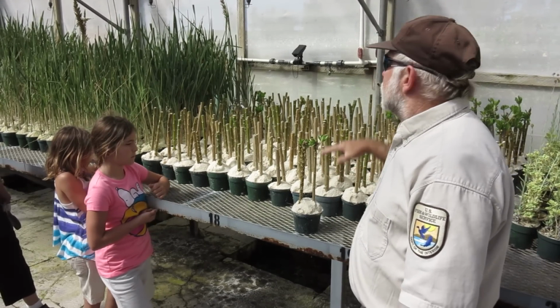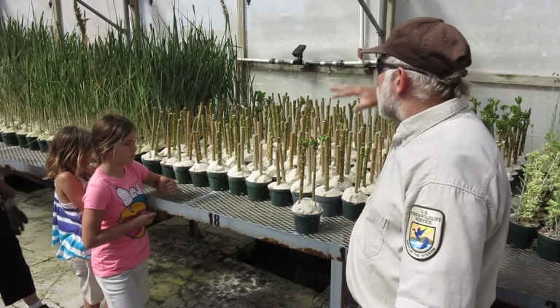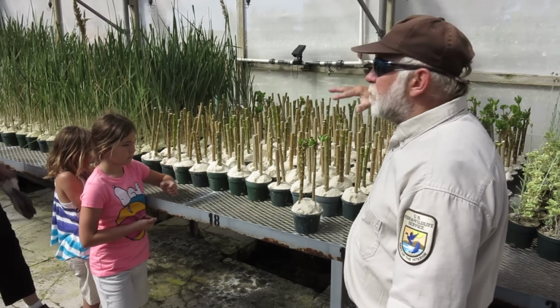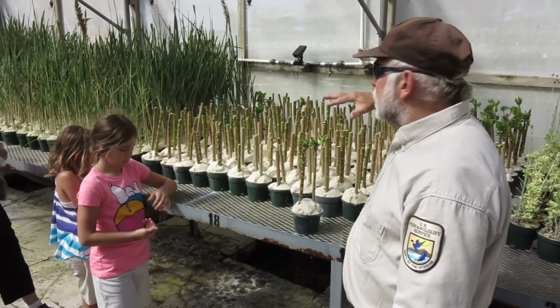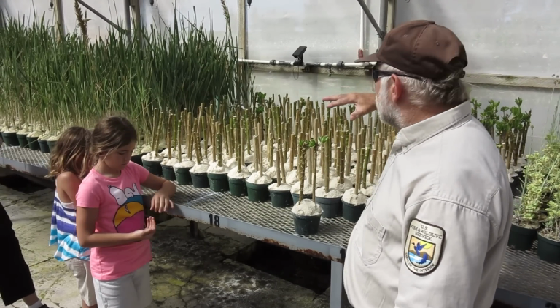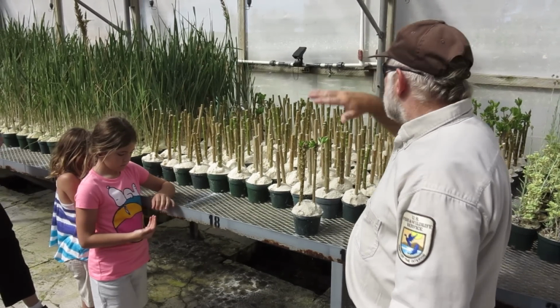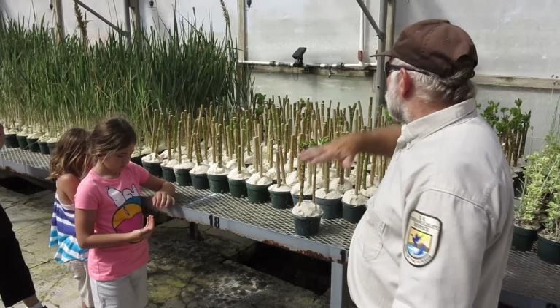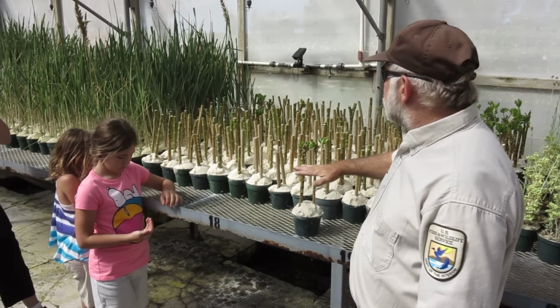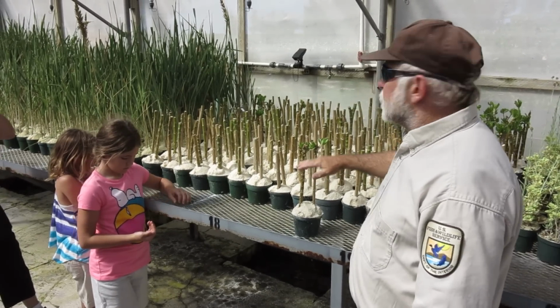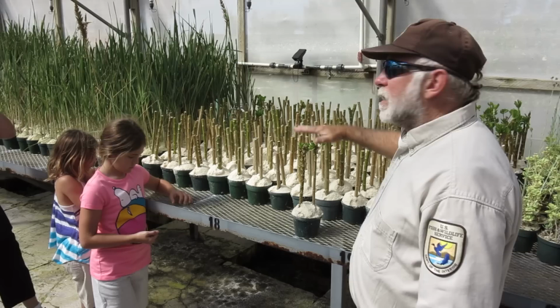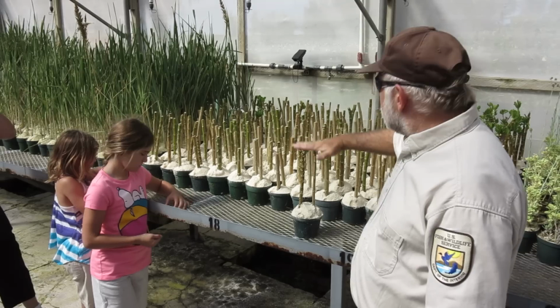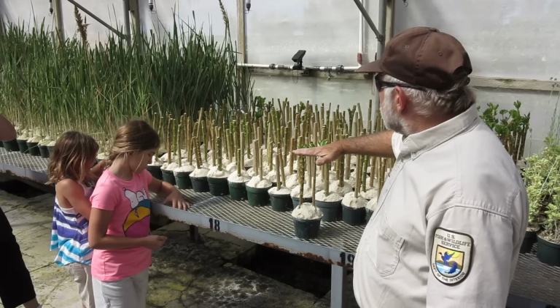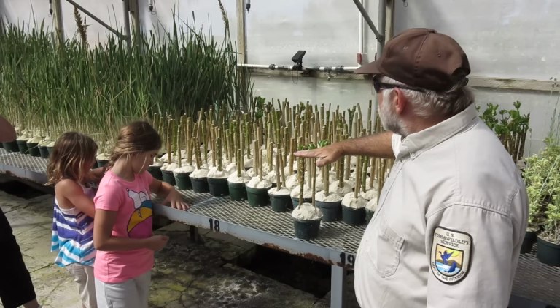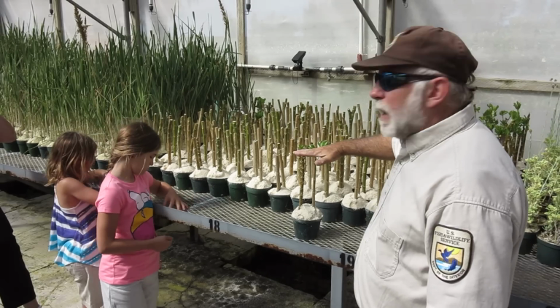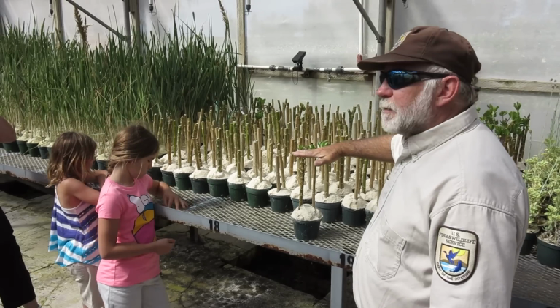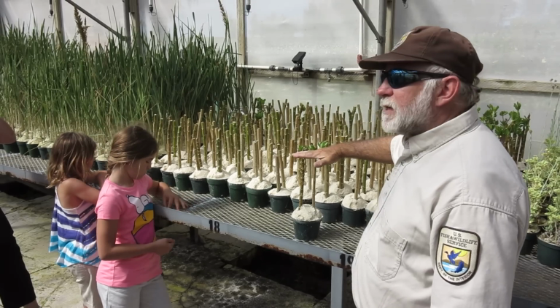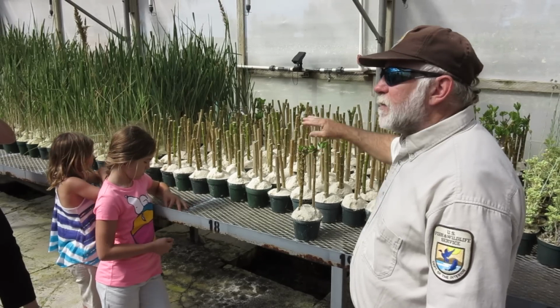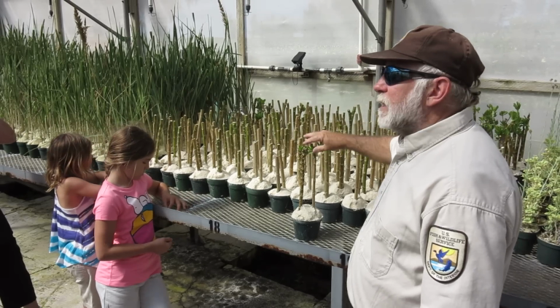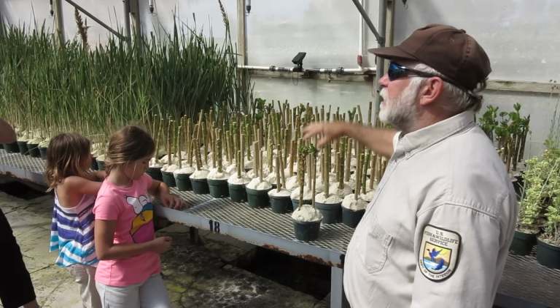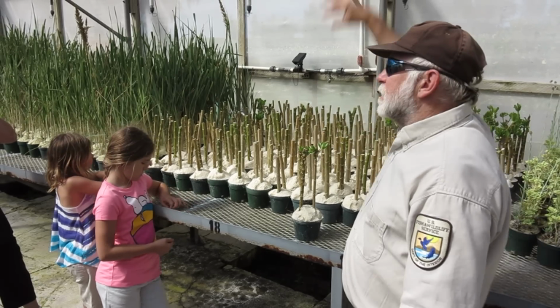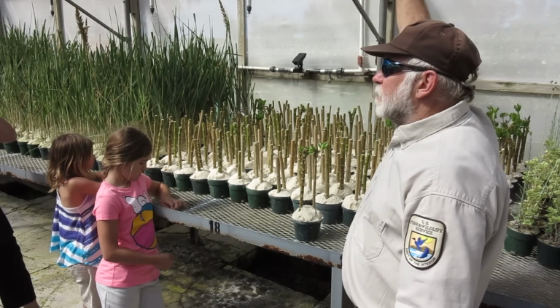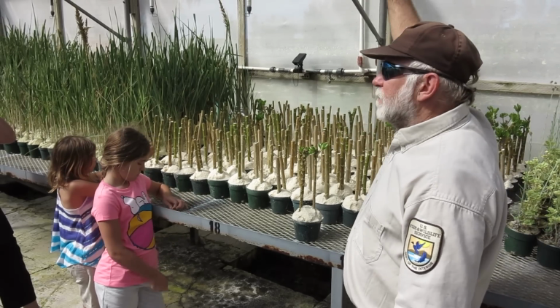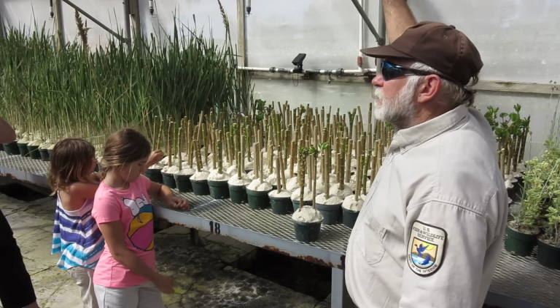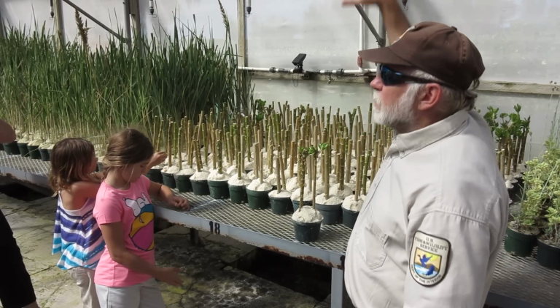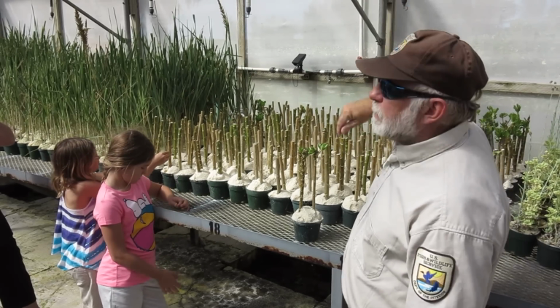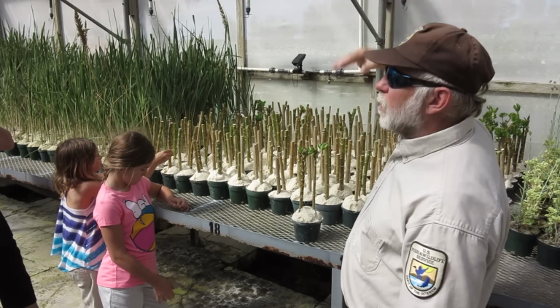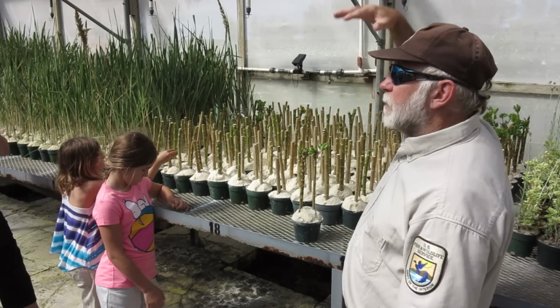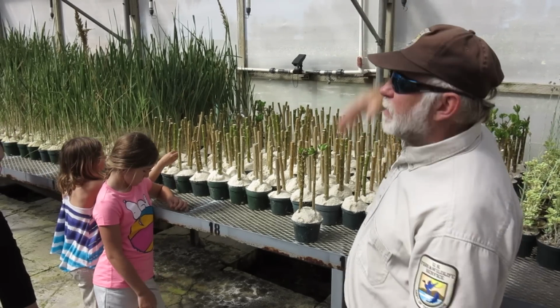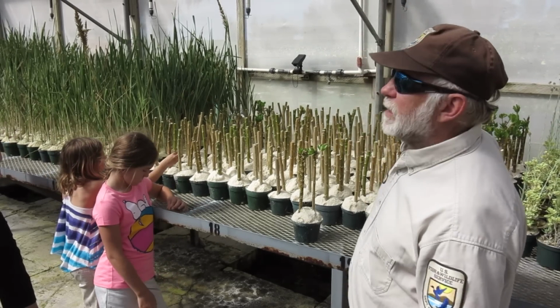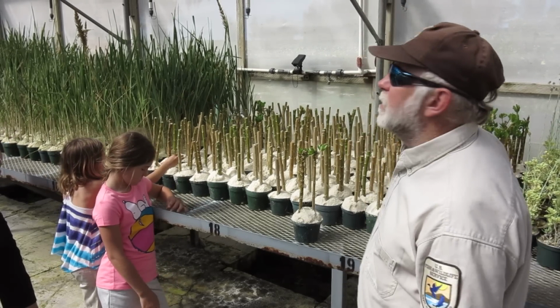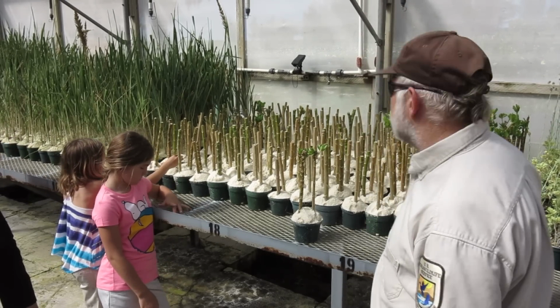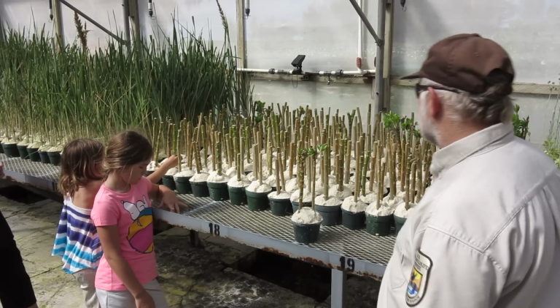Sand will pile up, wind storms will come in, pile up the sand around it, and then it'll get above it. So it keeps growing up and building up the dune system.